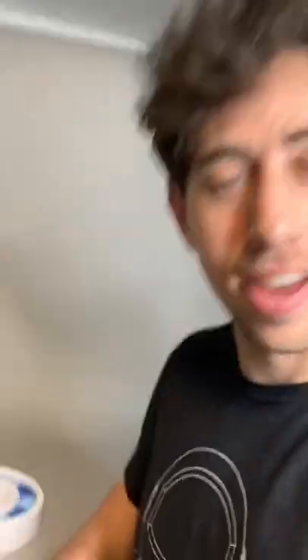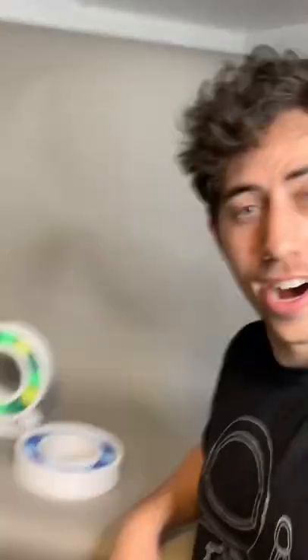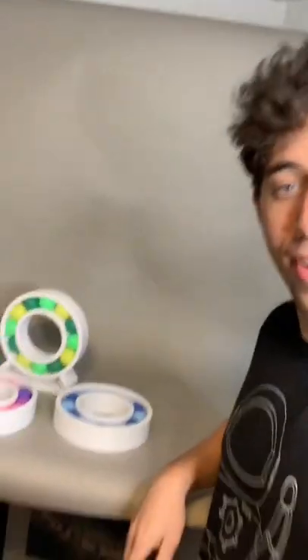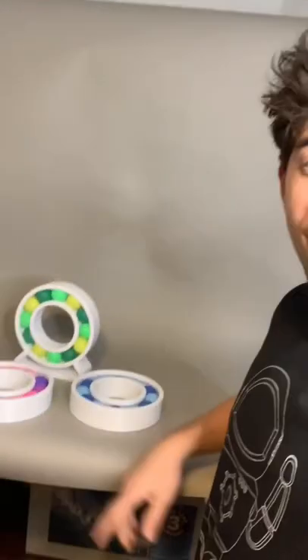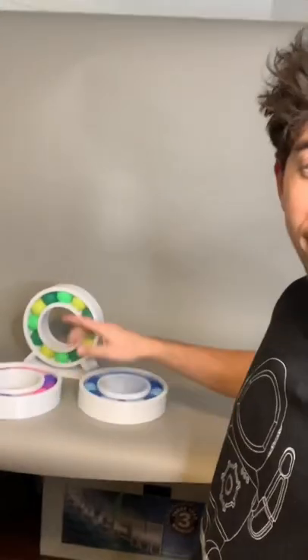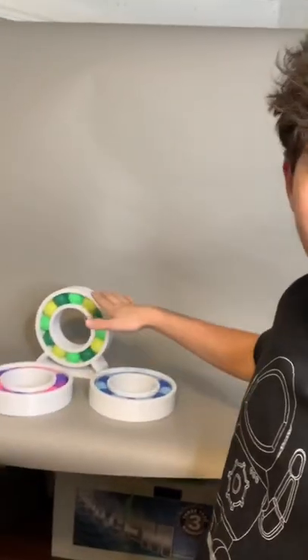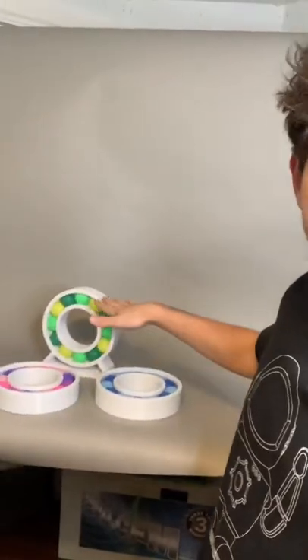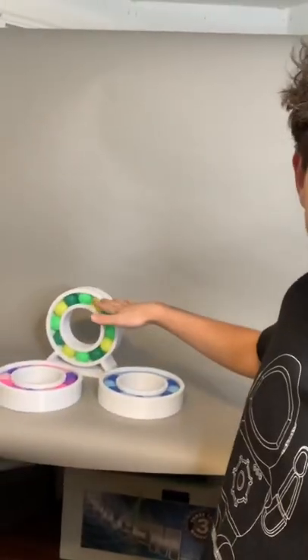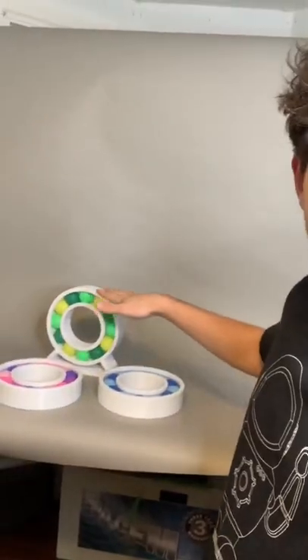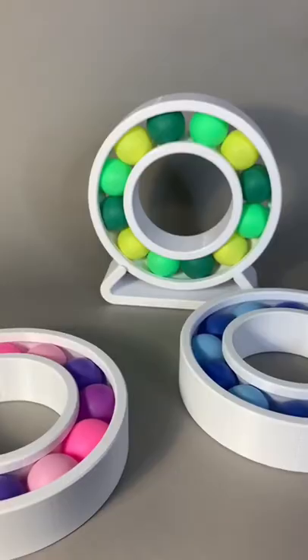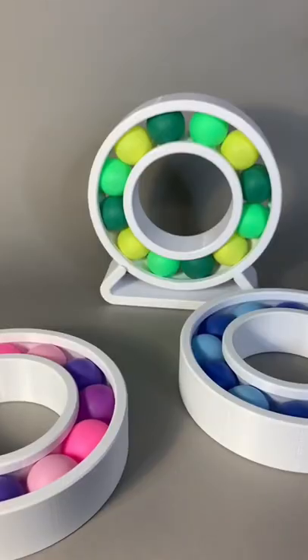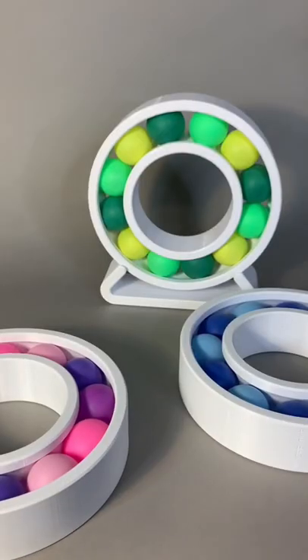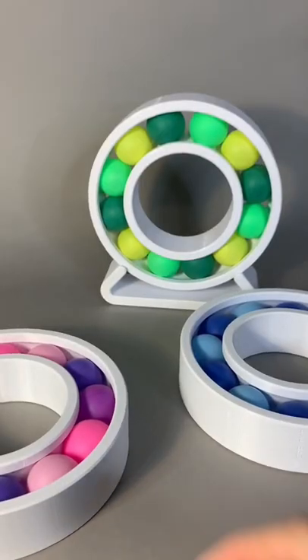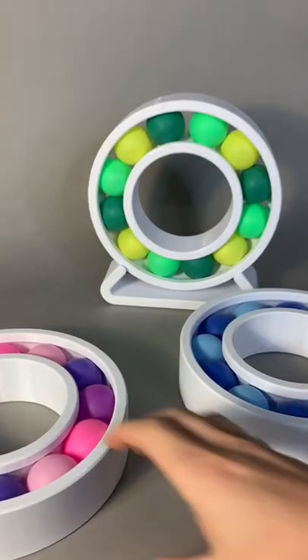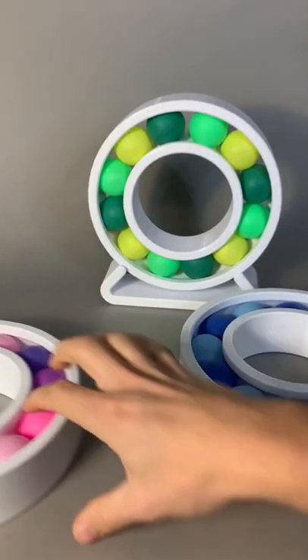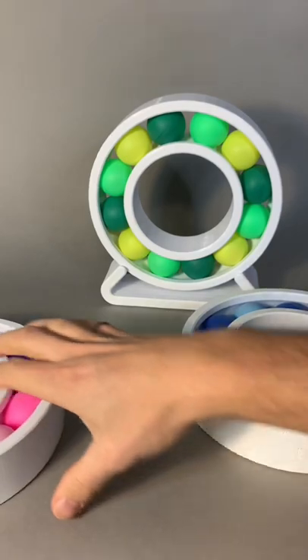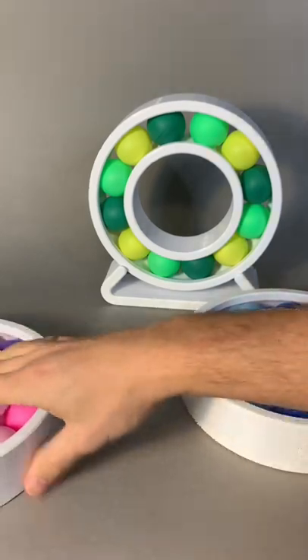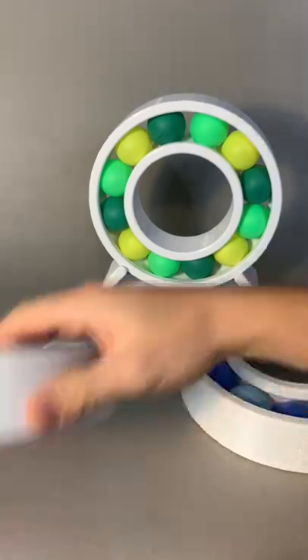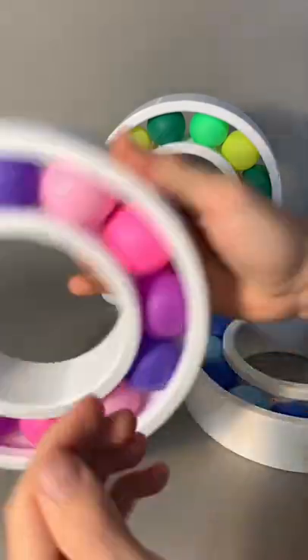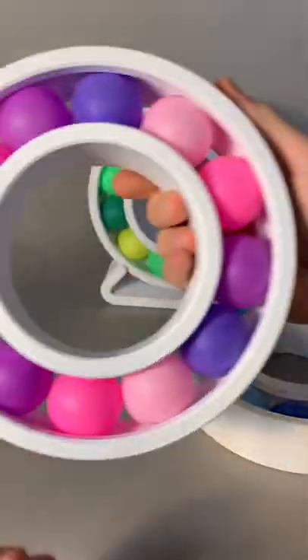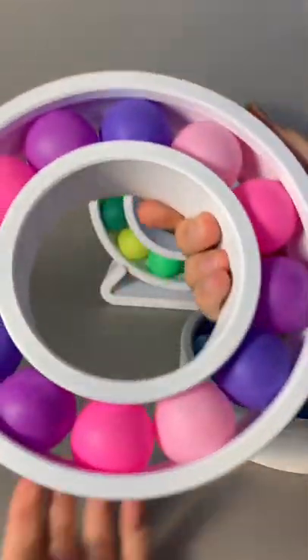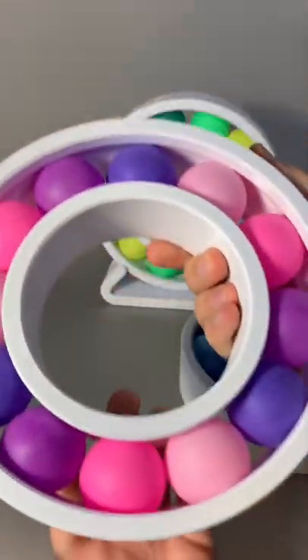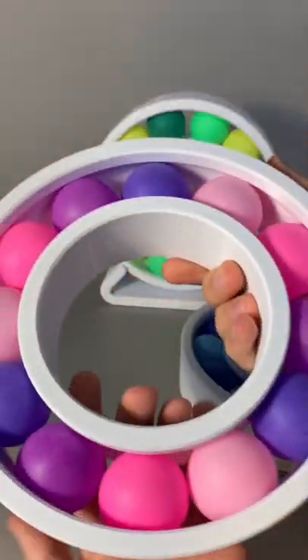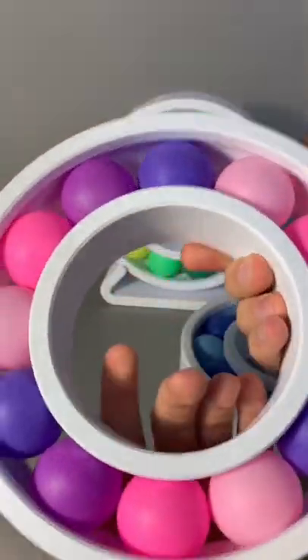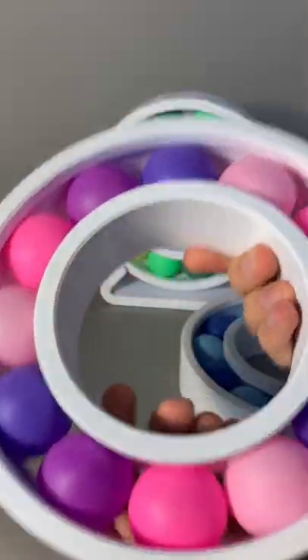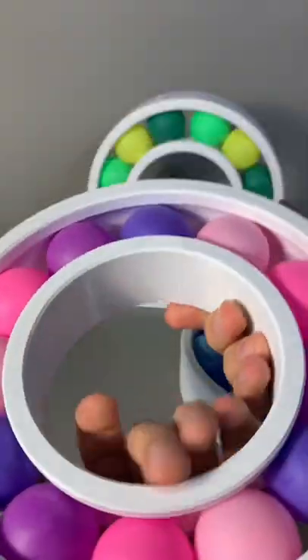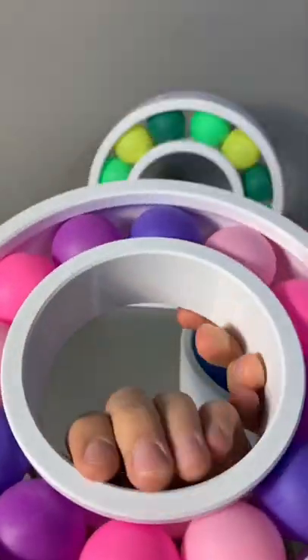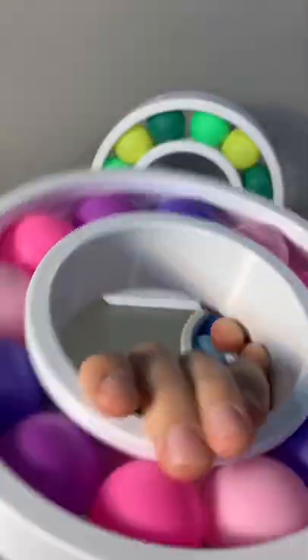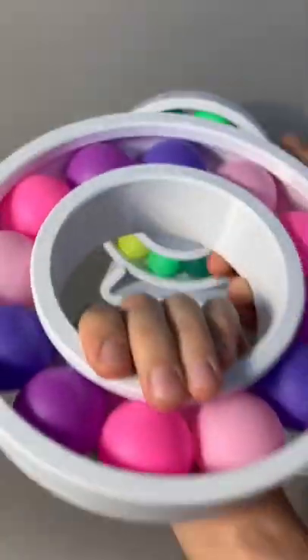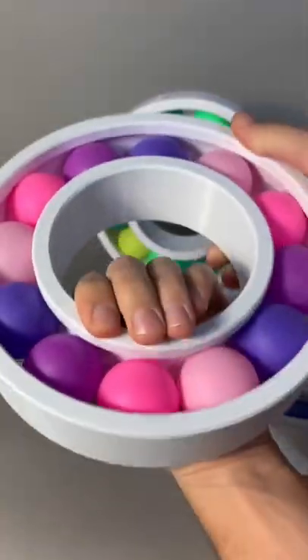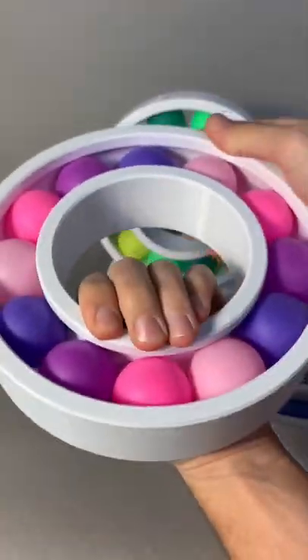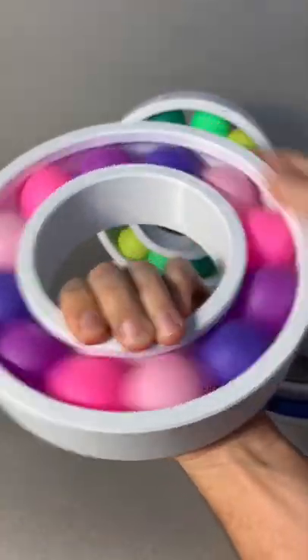All right, one day later, now we have three ping pong ball bearings. I think this one right here is my favorite.